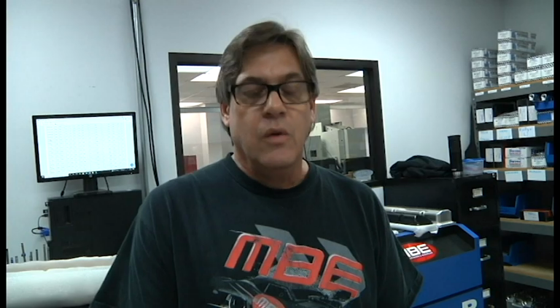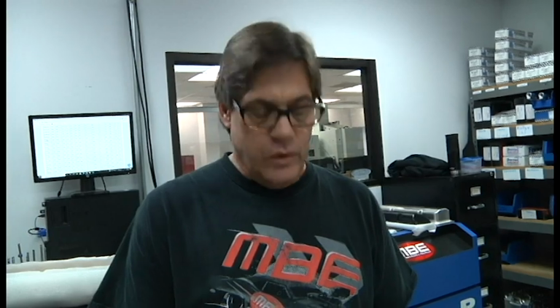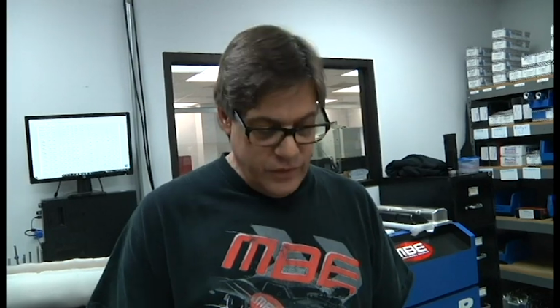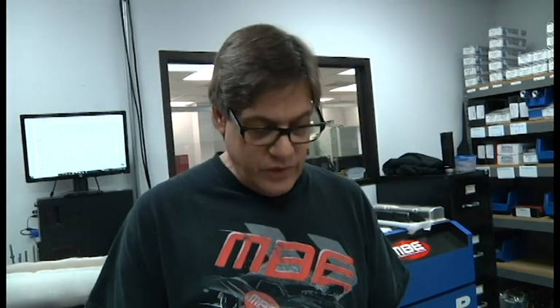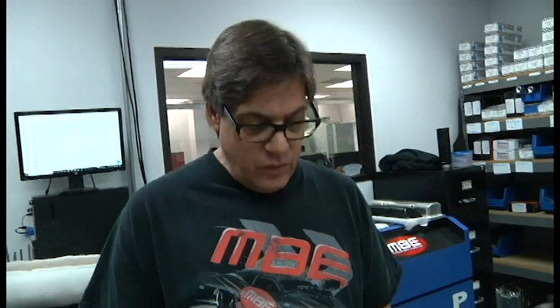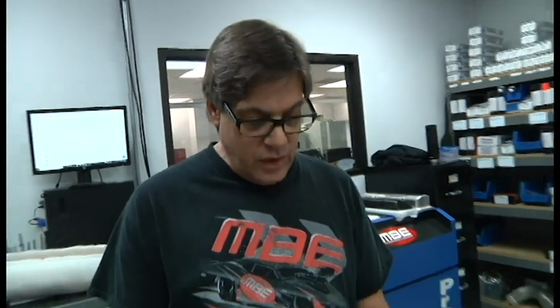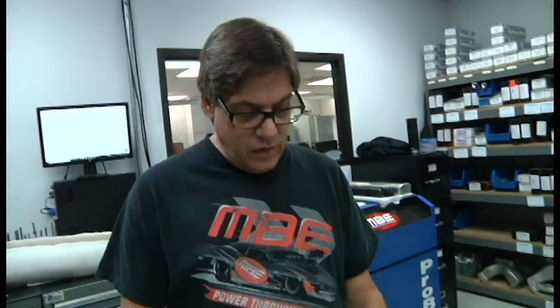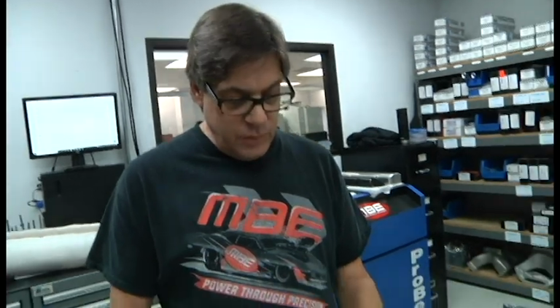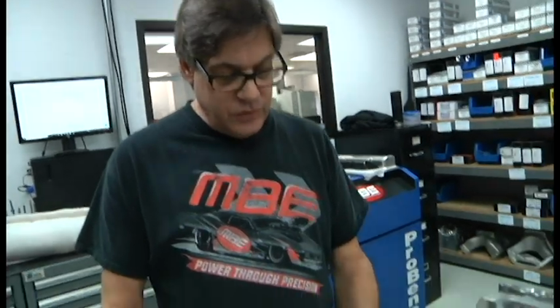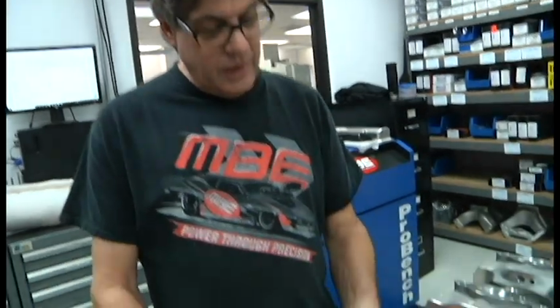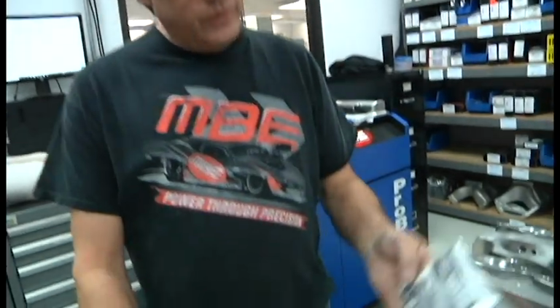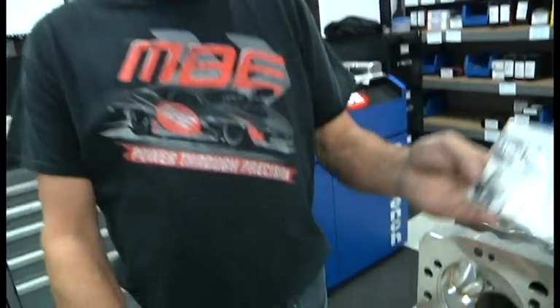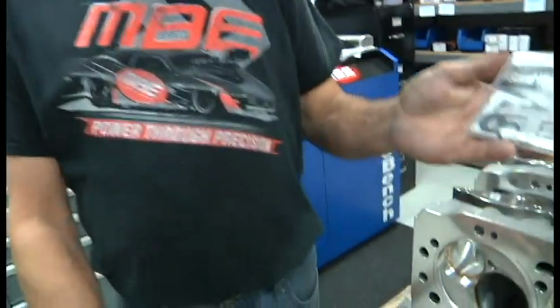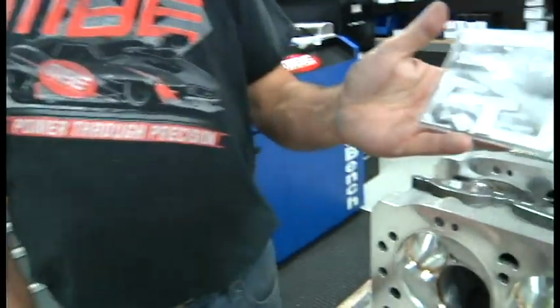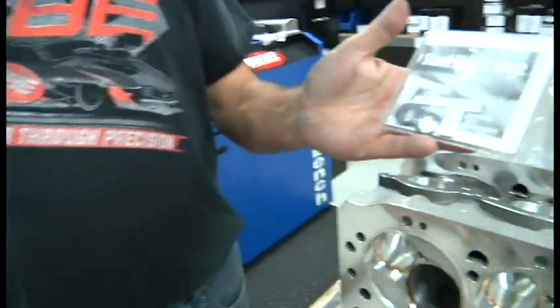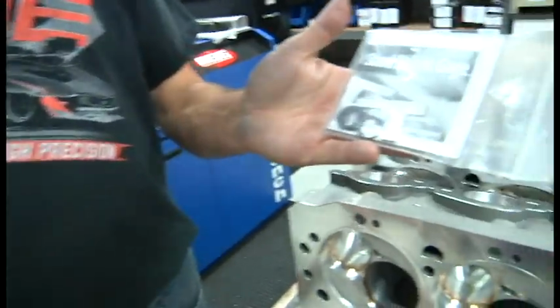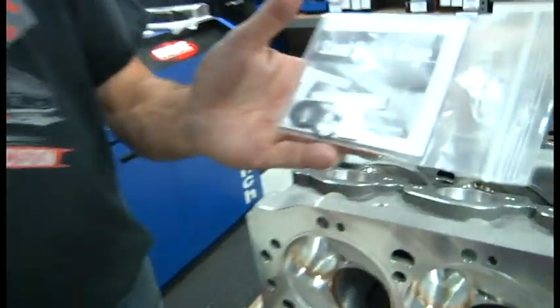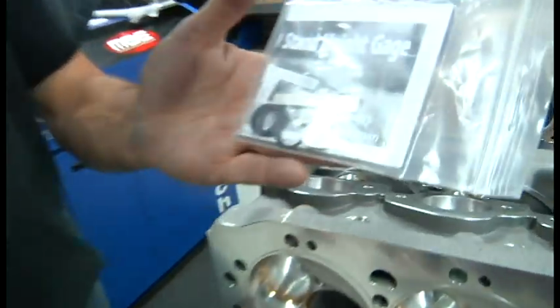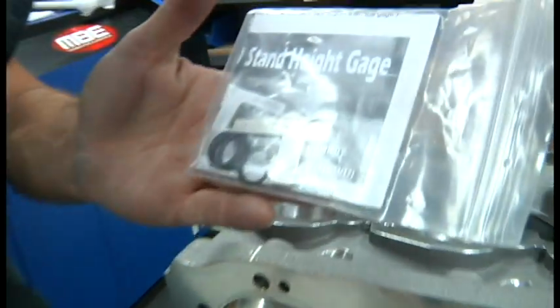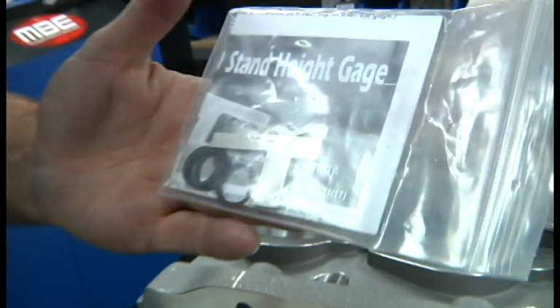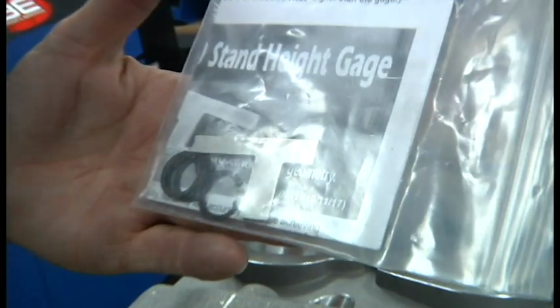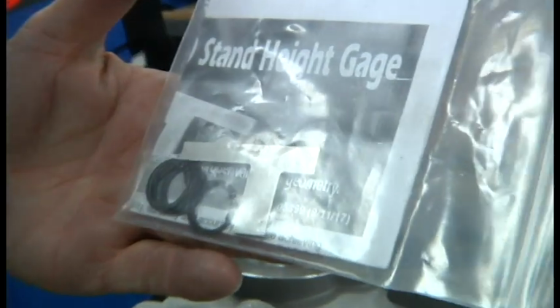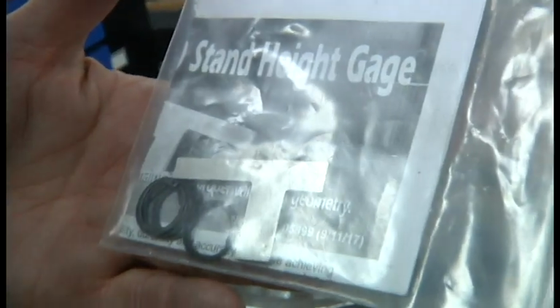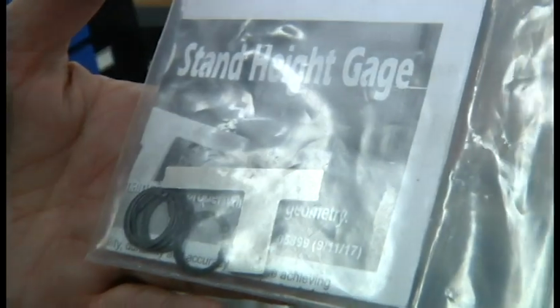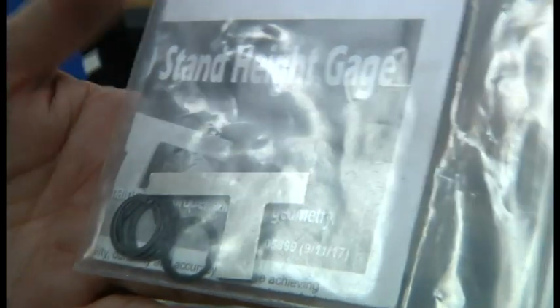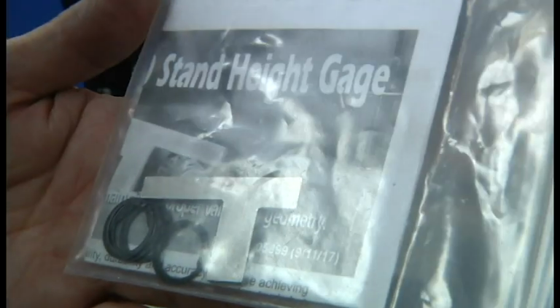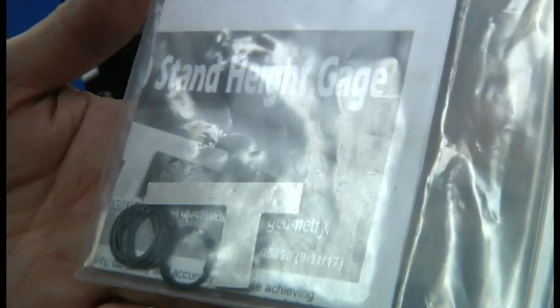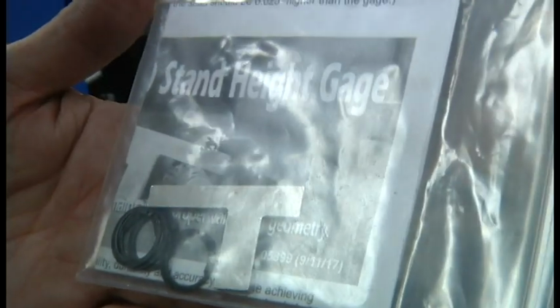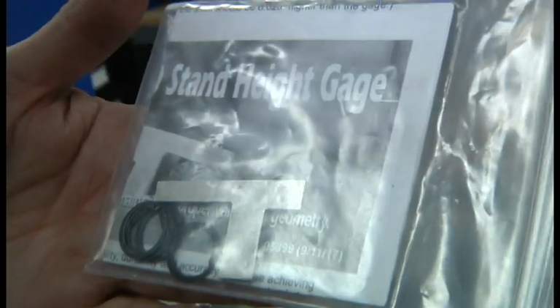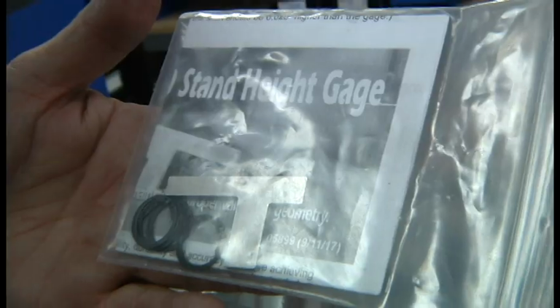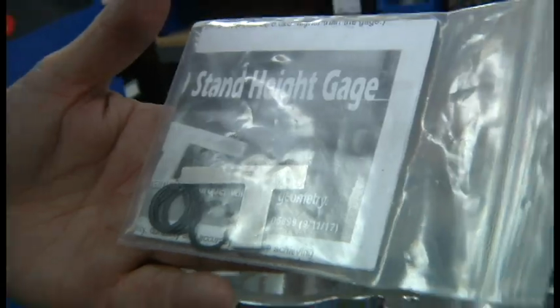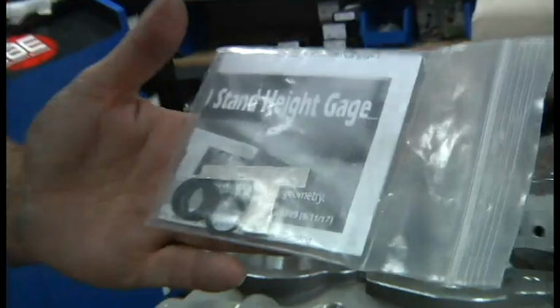When you receive your rocker arms, you might receive one of these and wonder what the heck is that? This video will show you what it's for.